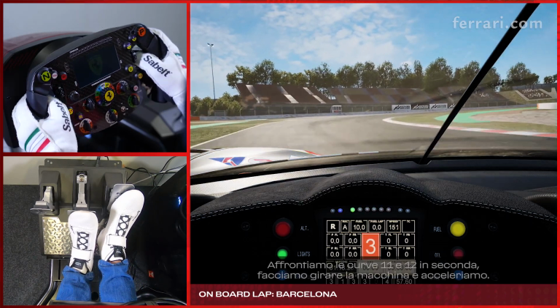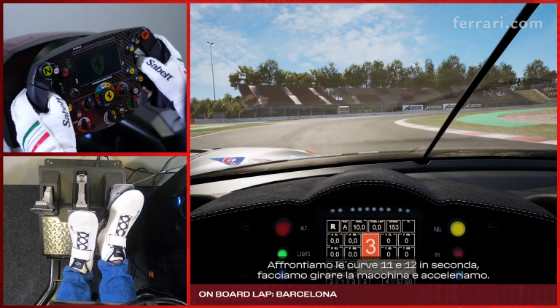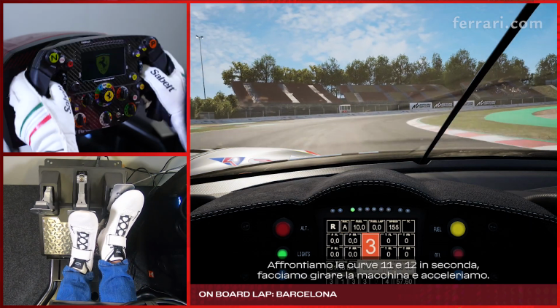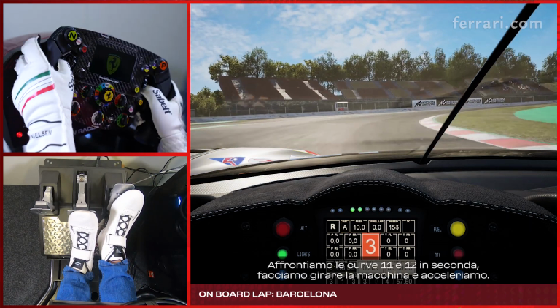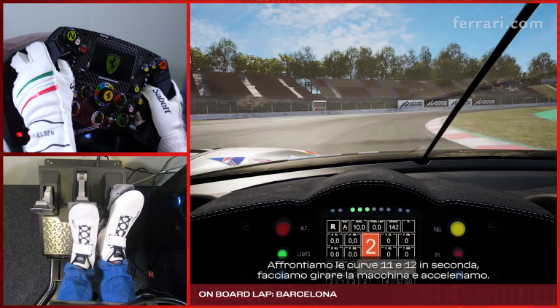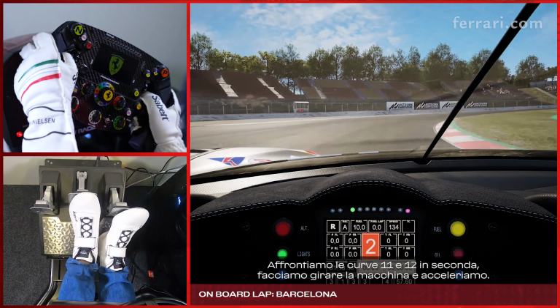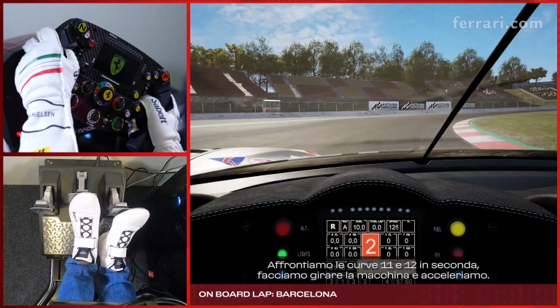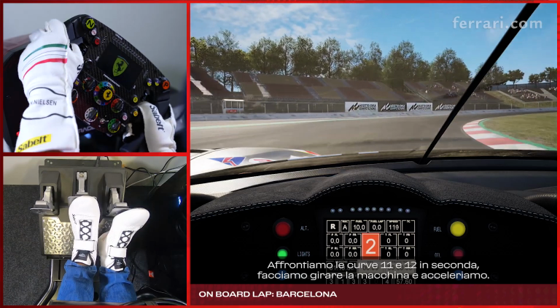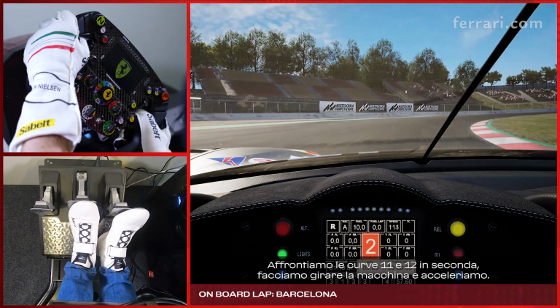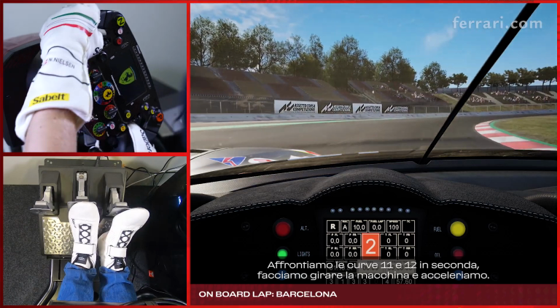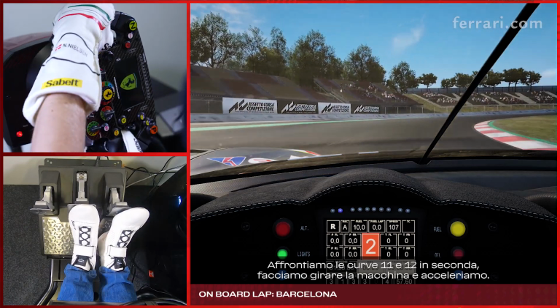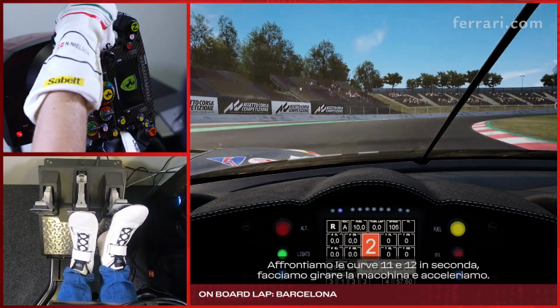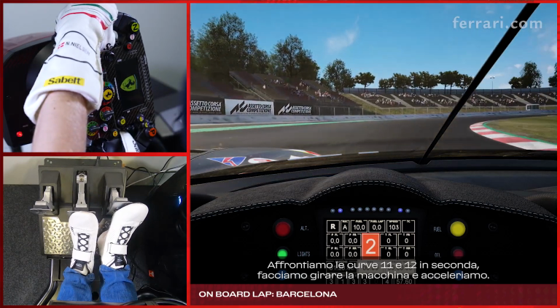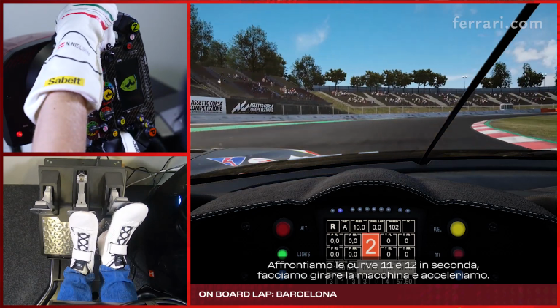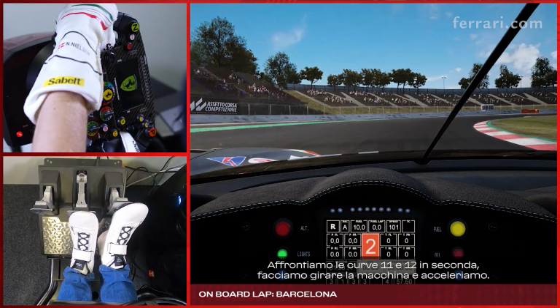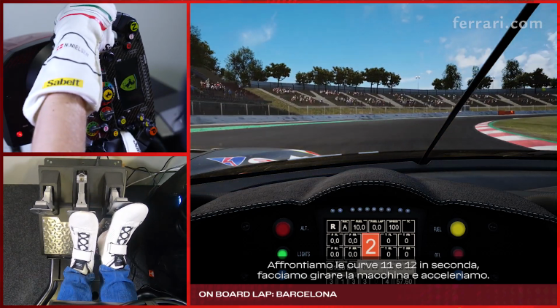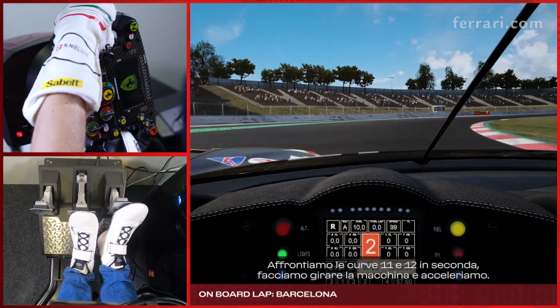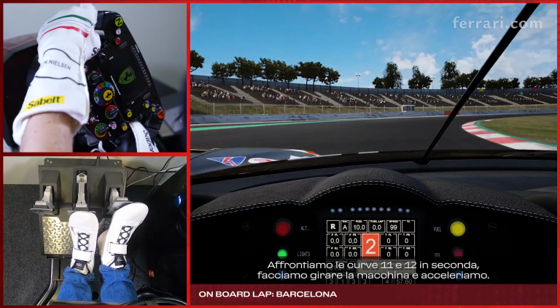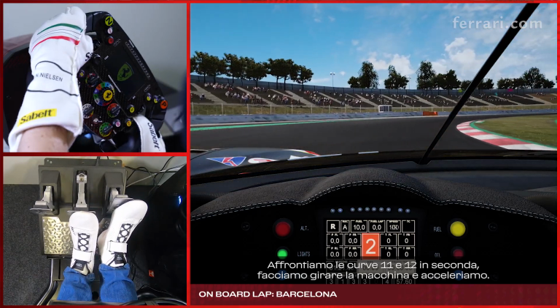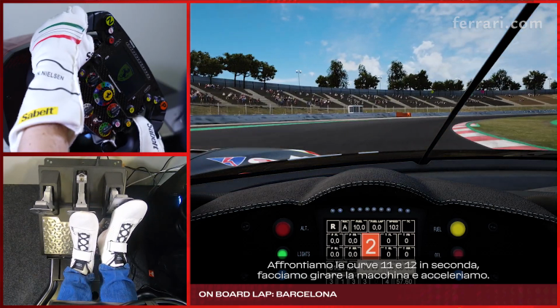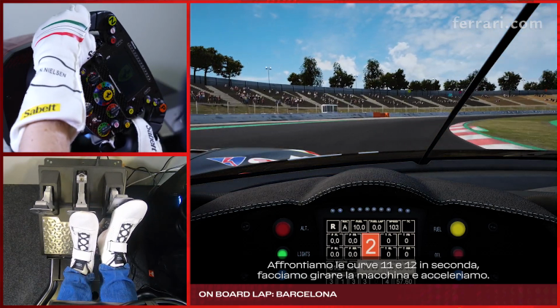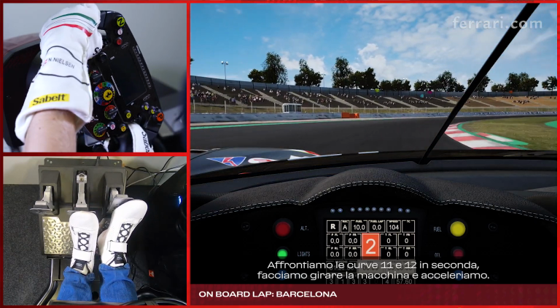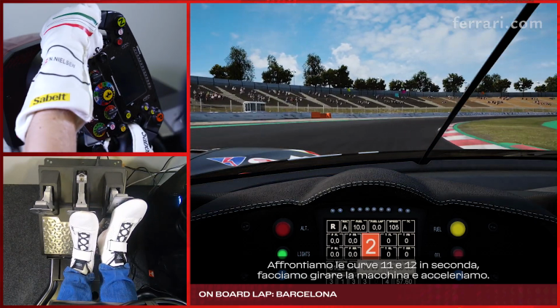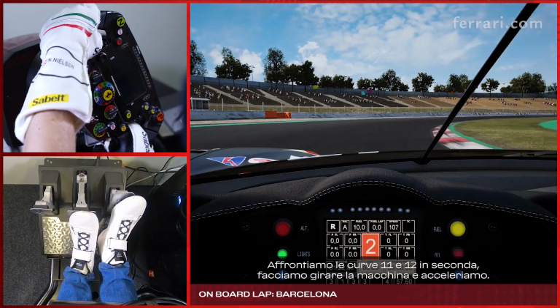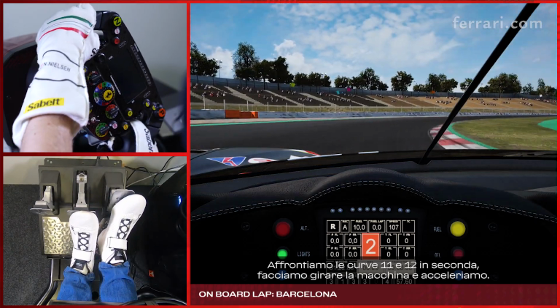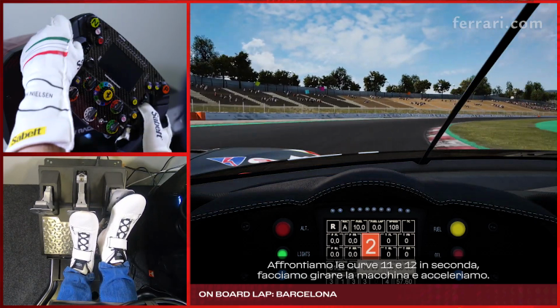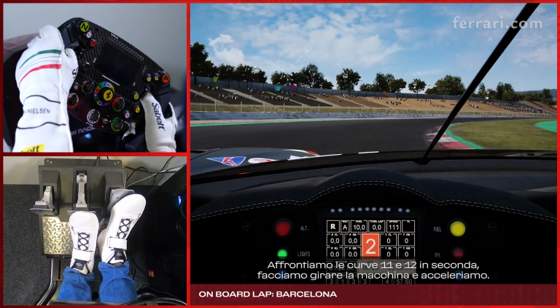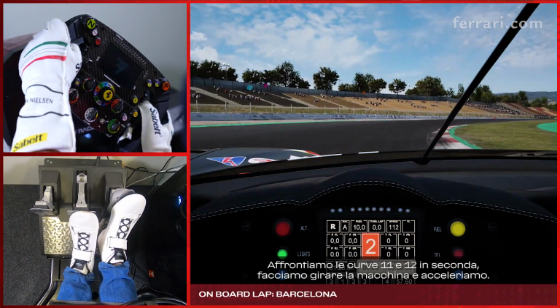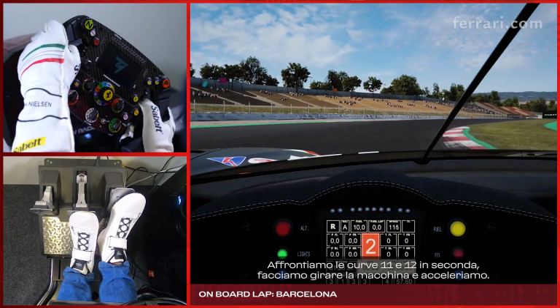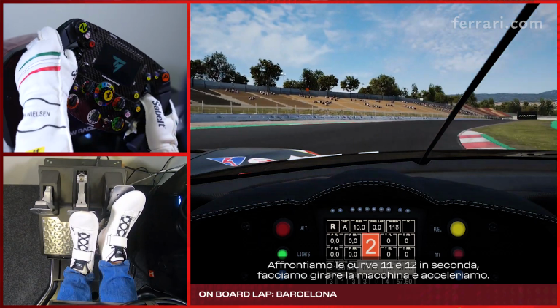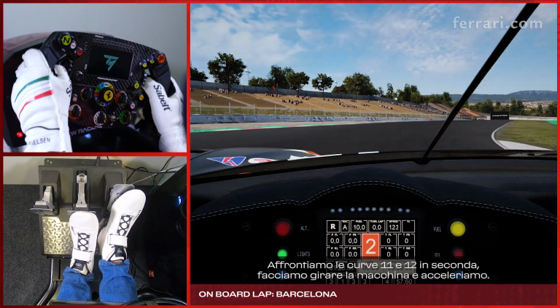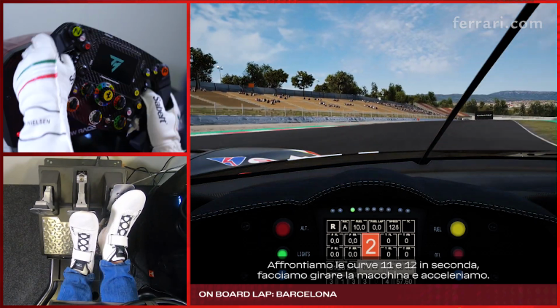Turns 11 and 12, back to 2nd gear, rotate the car, back on power.